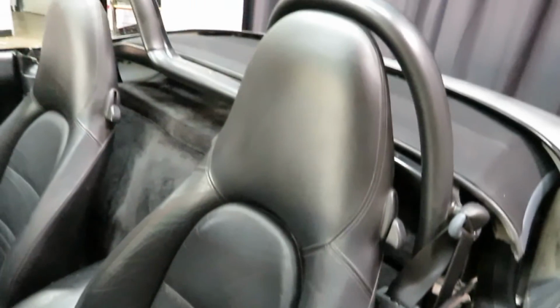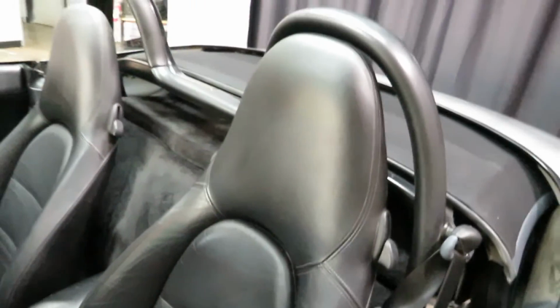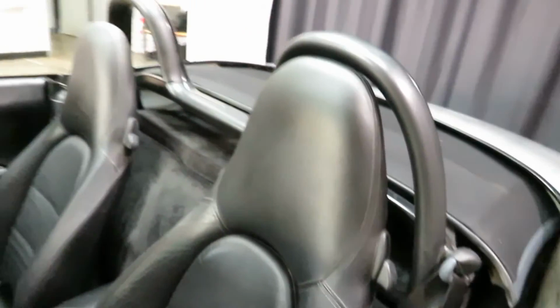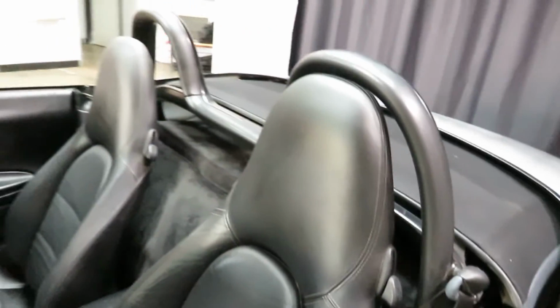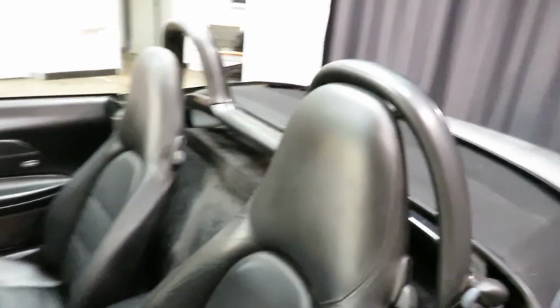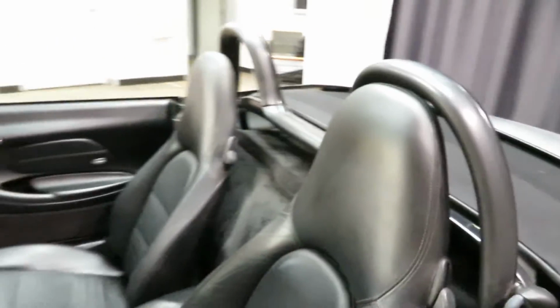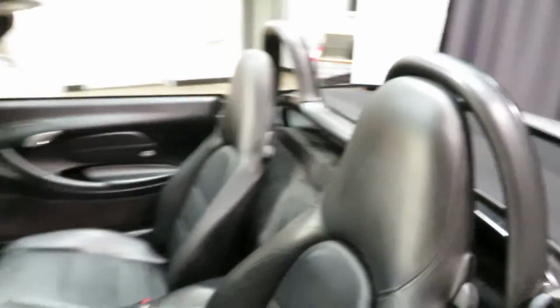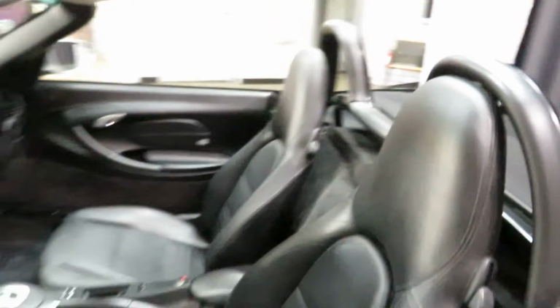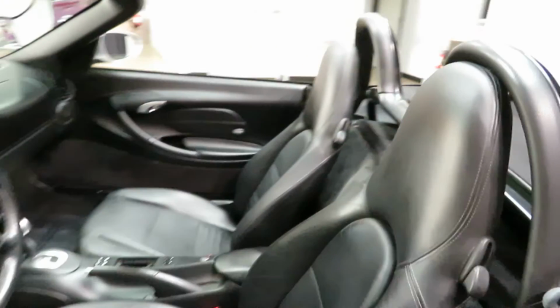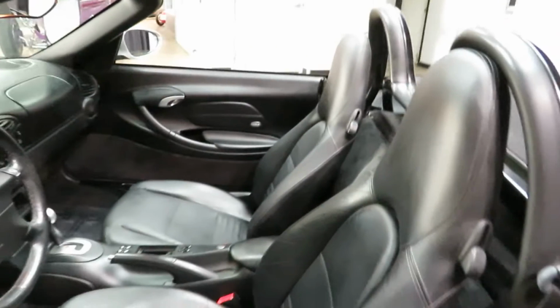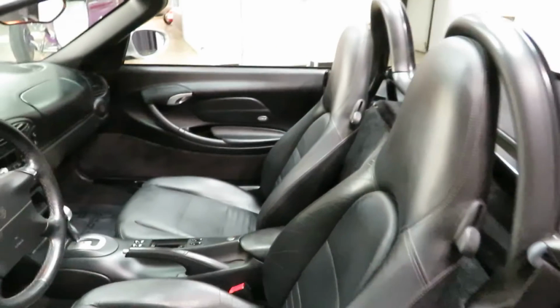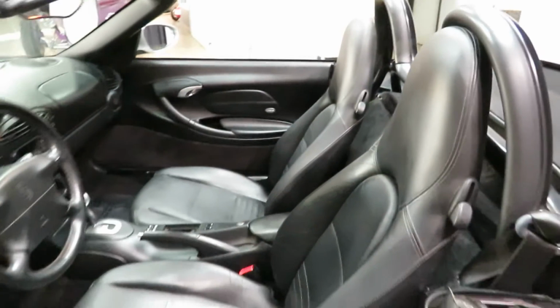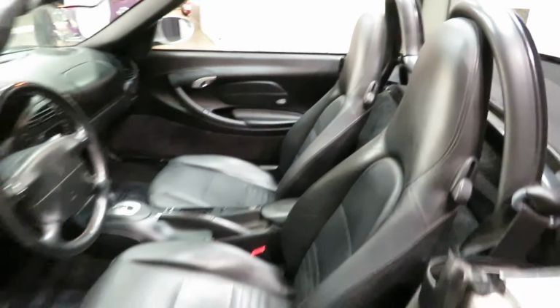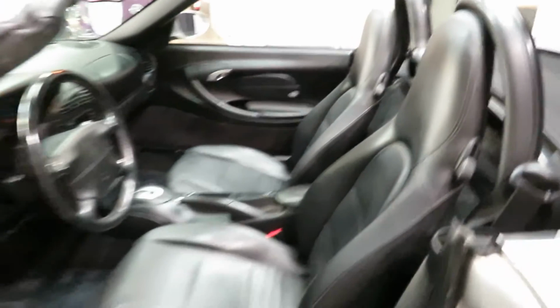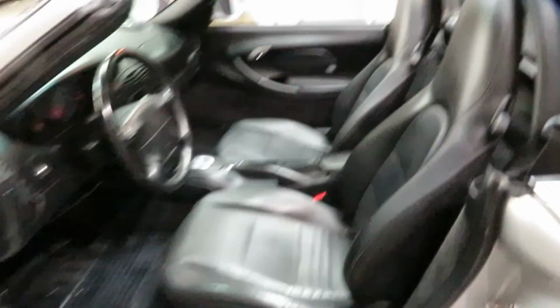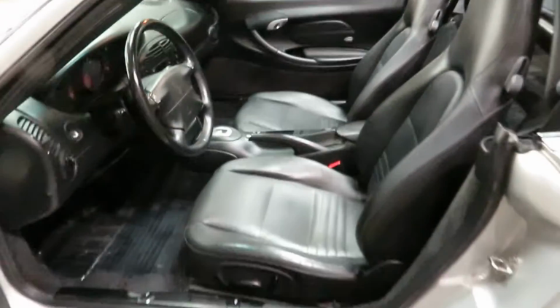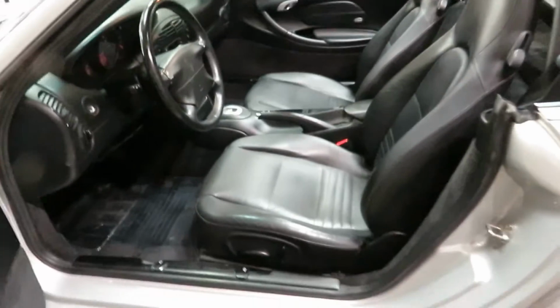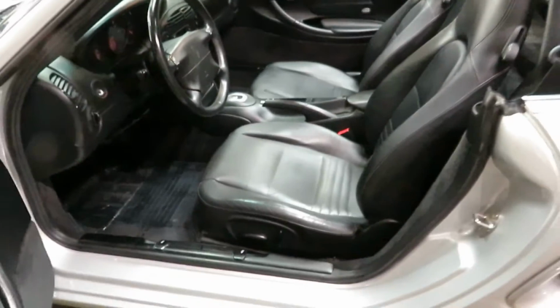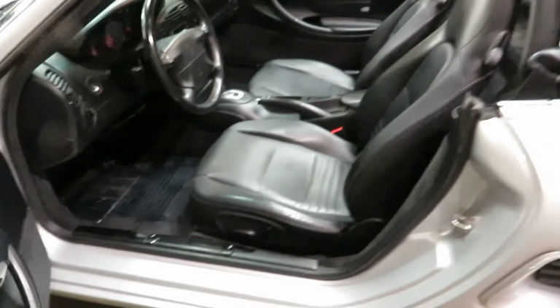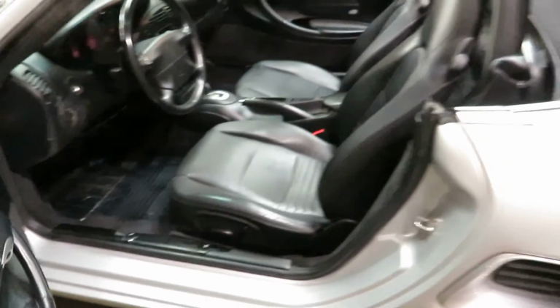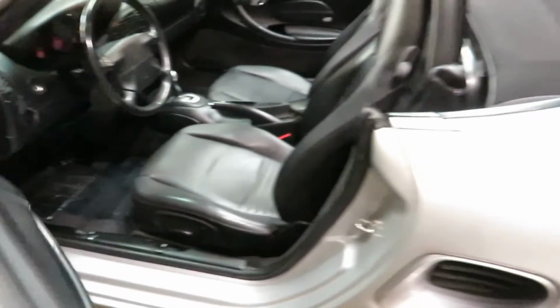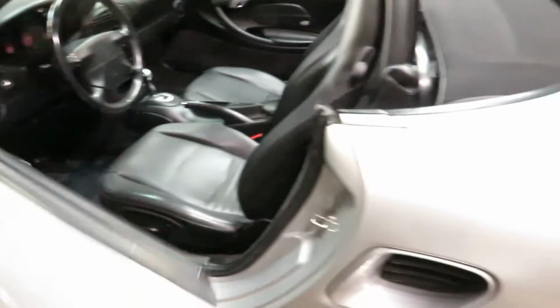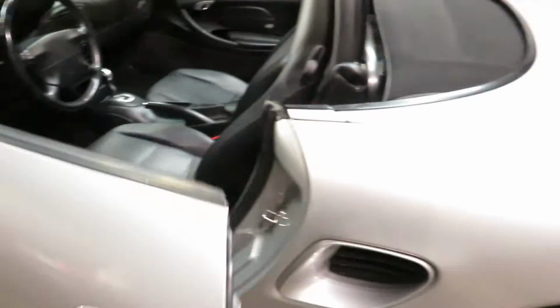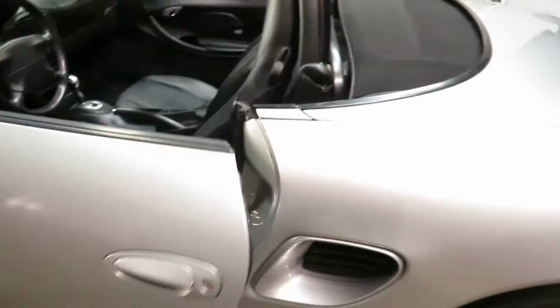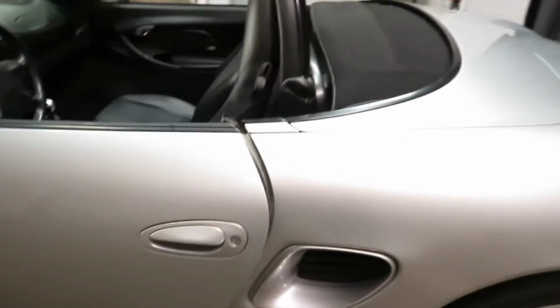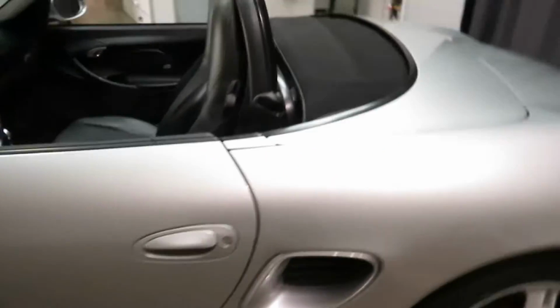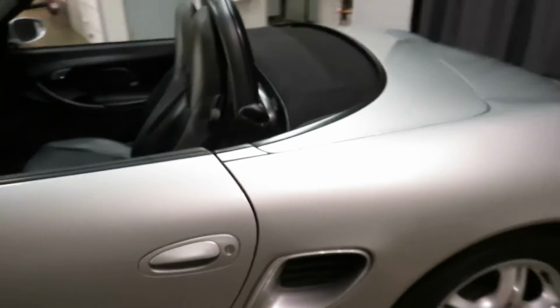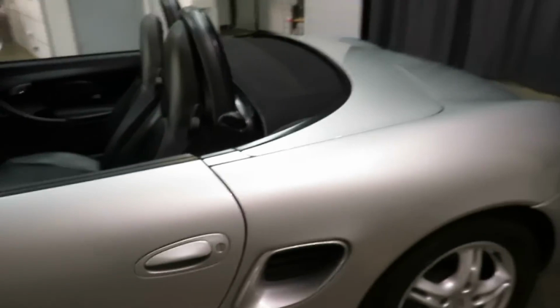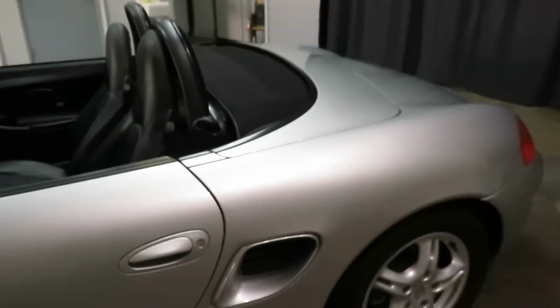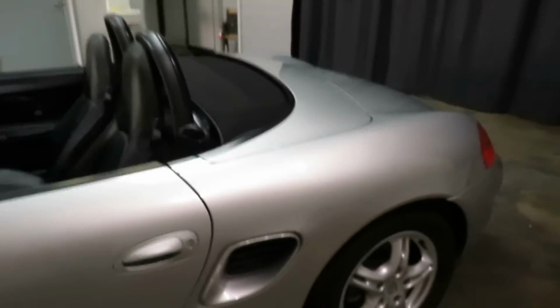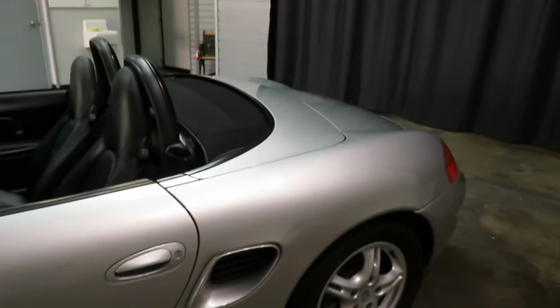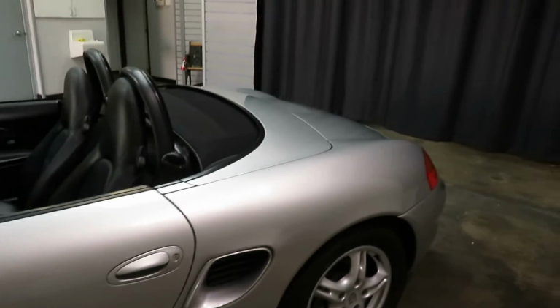Perfect road trip car. You've got a trunk in the front and one in the back — super cool.